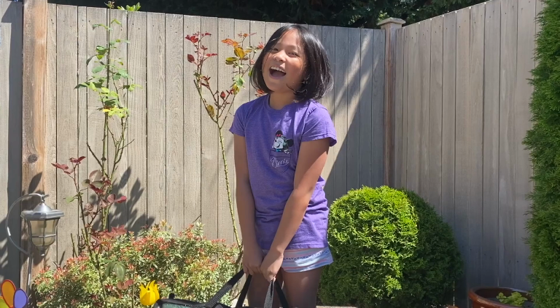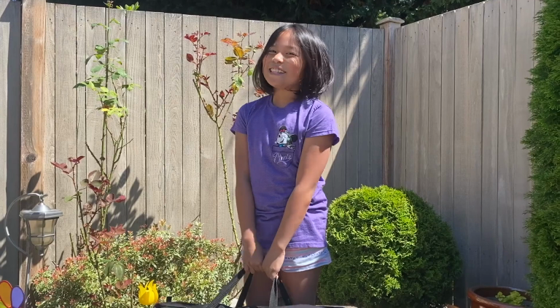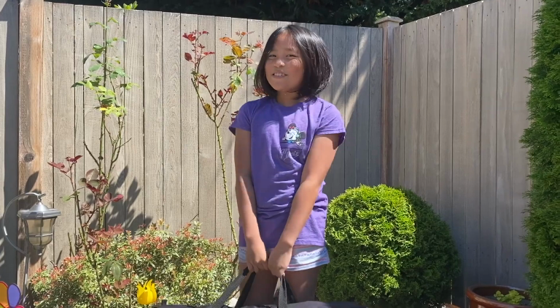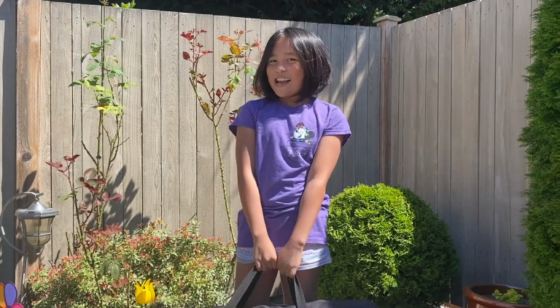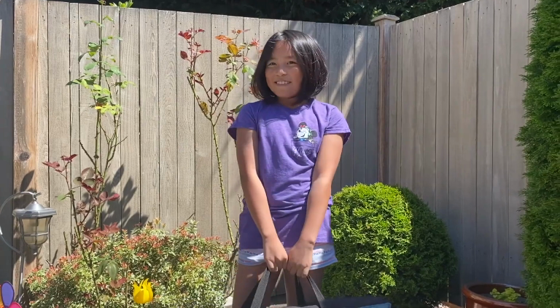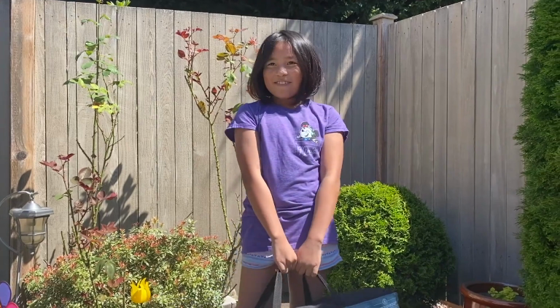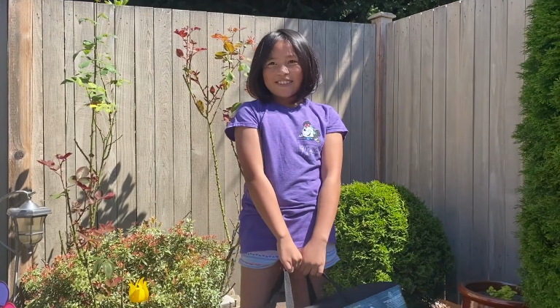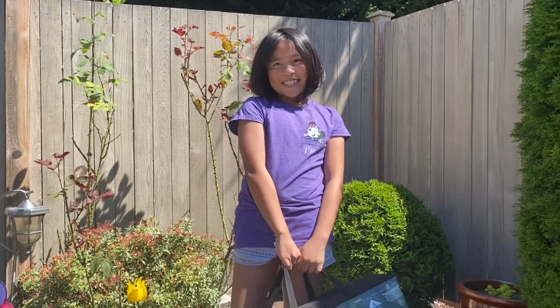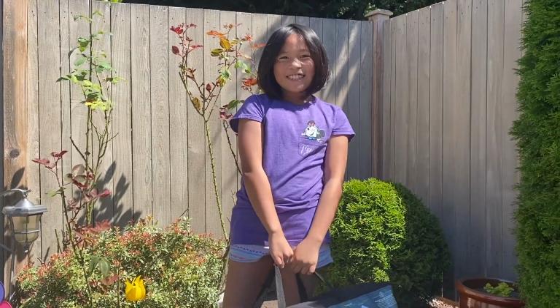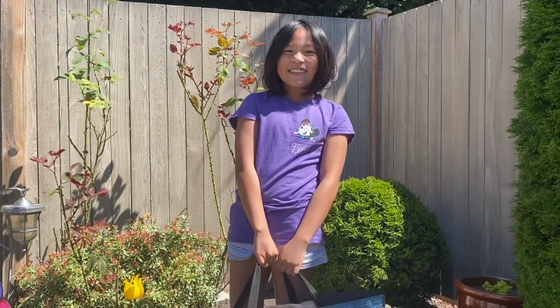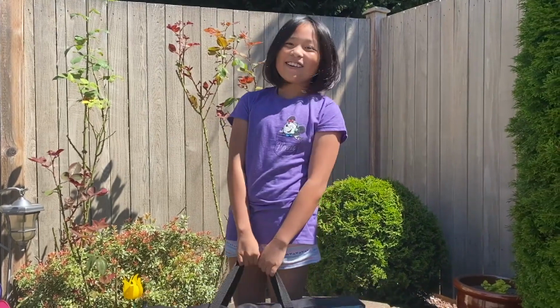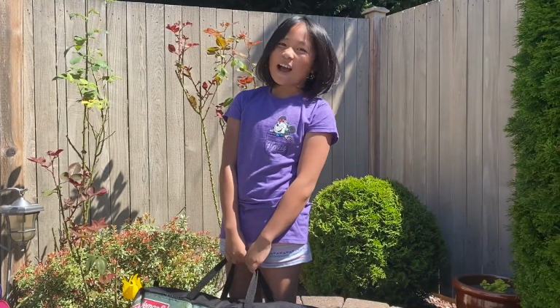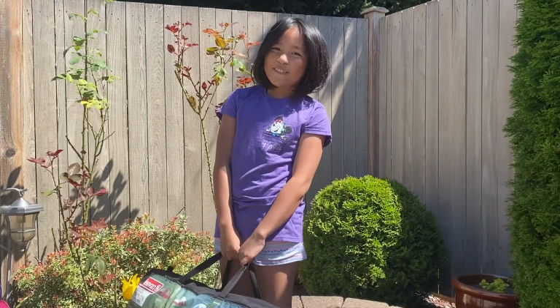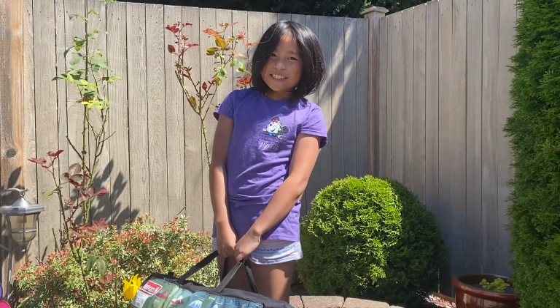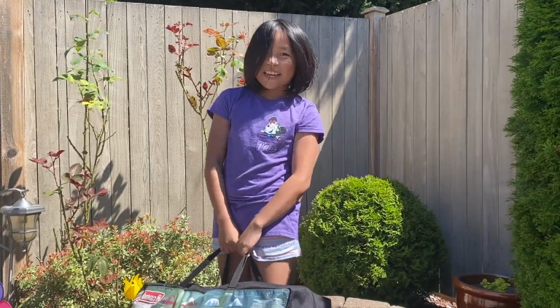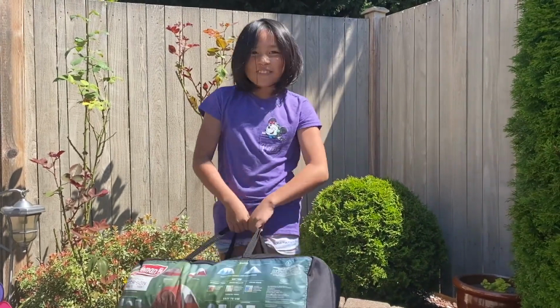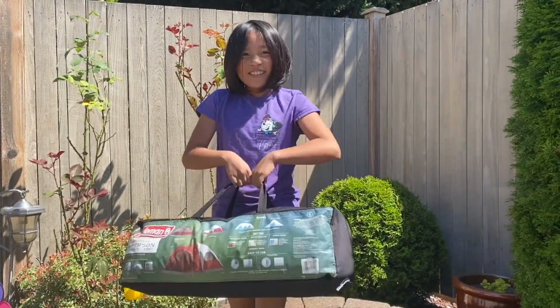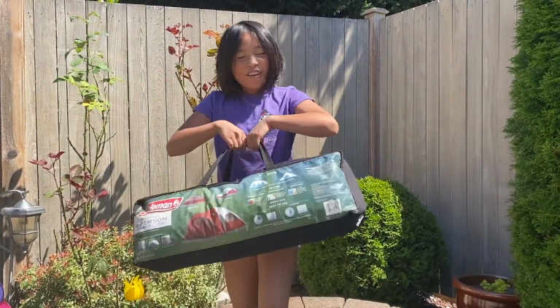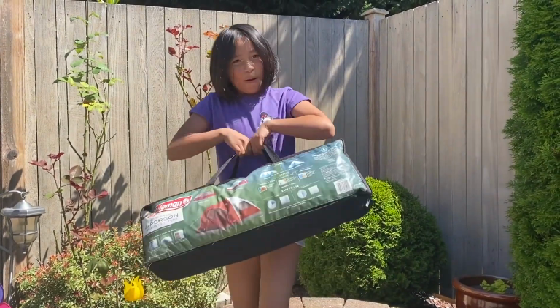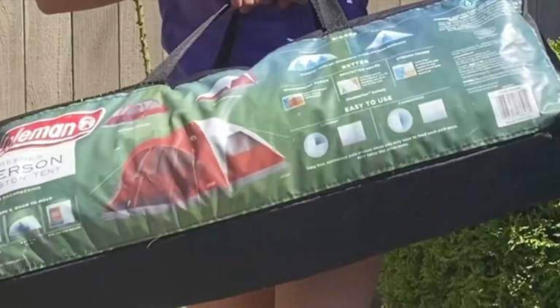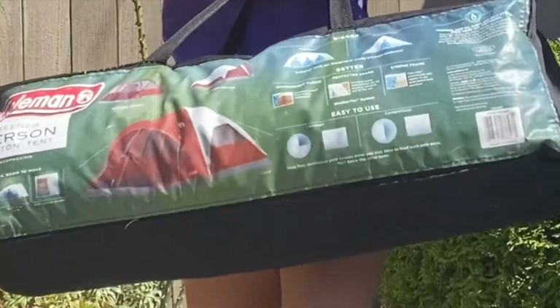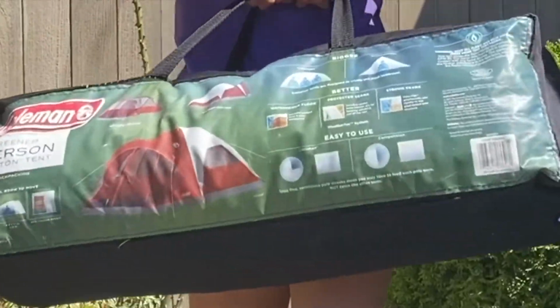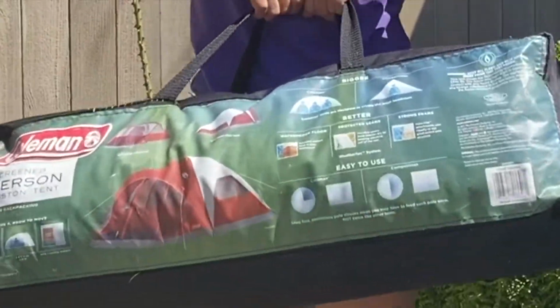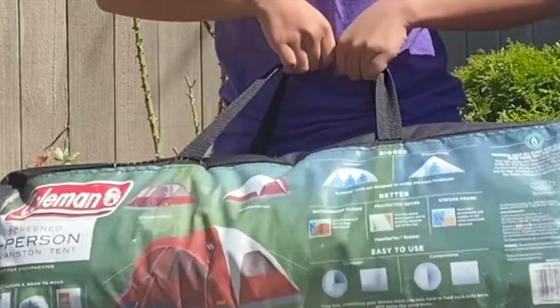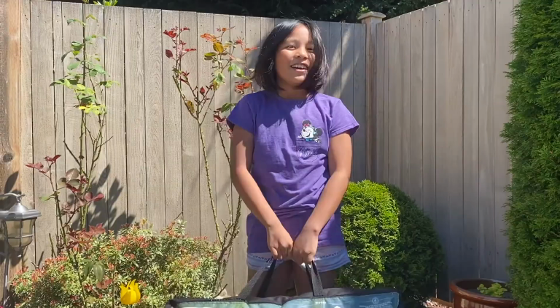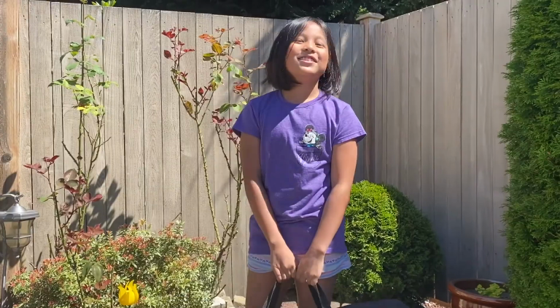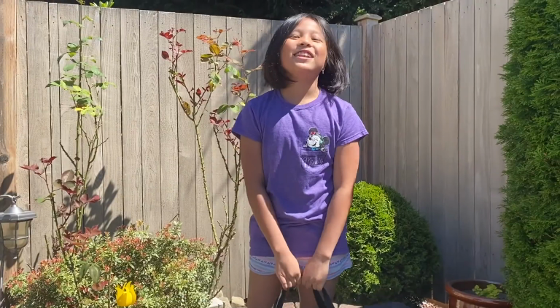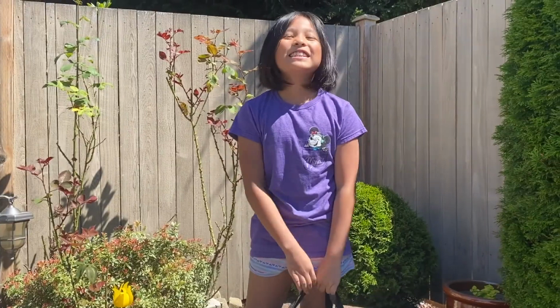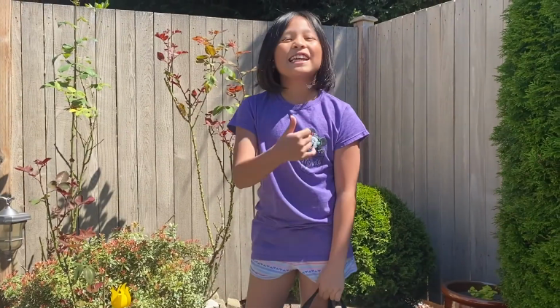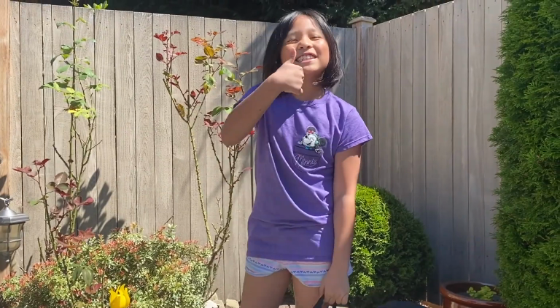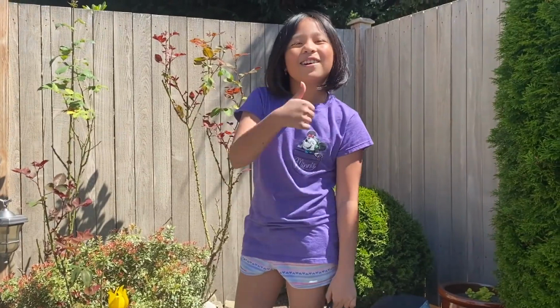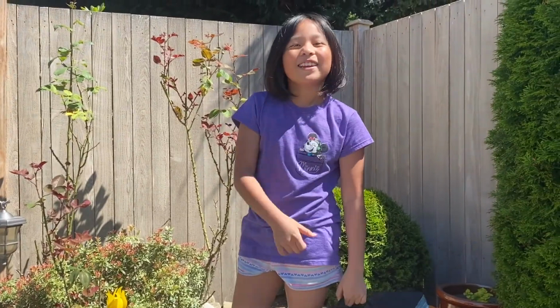Hi, it's me Gabby. For today's video, I'll be setting up a tent in my backyard. So let's get started.